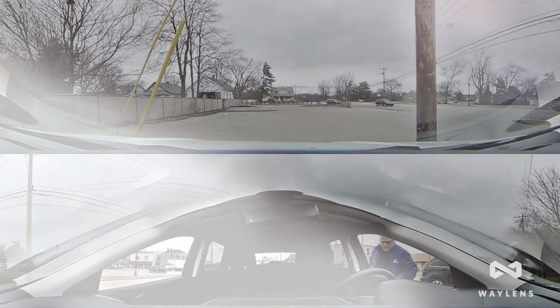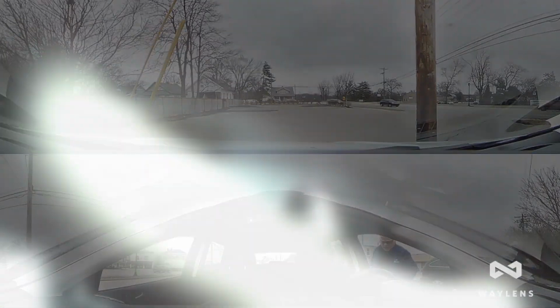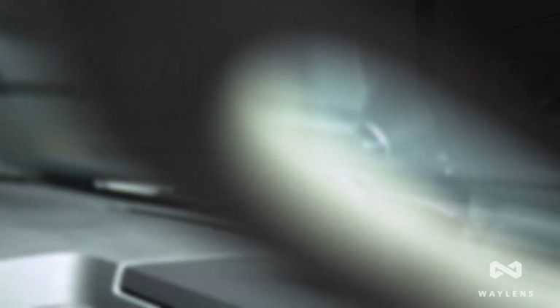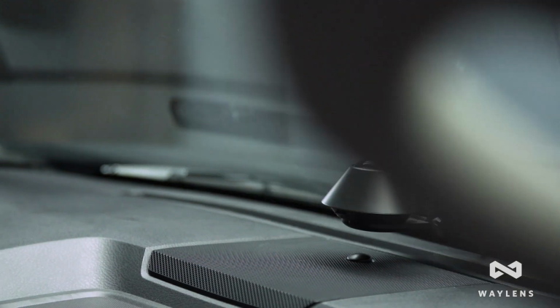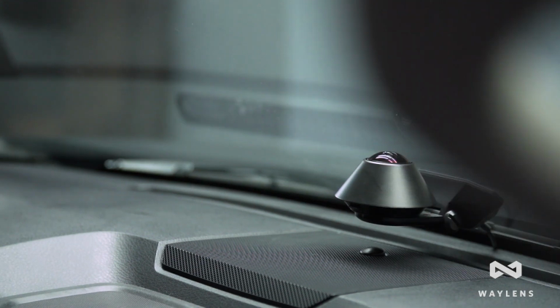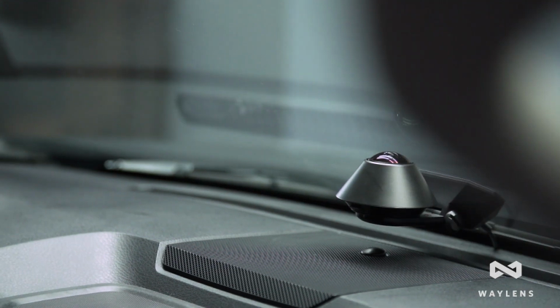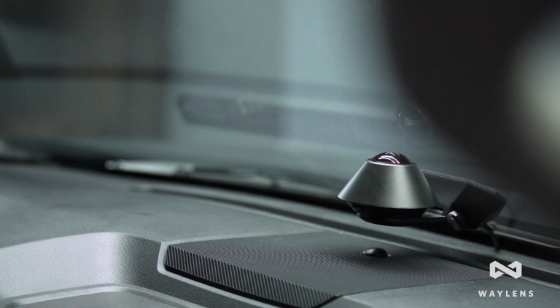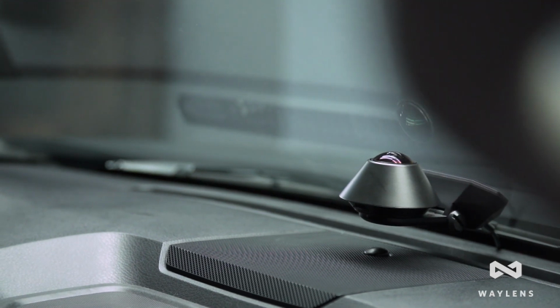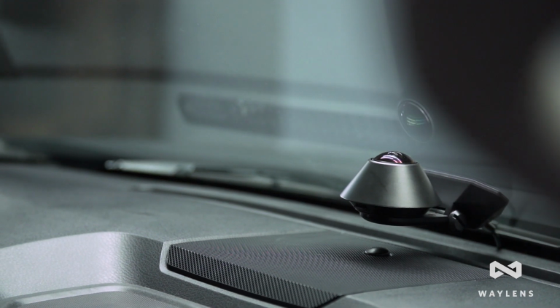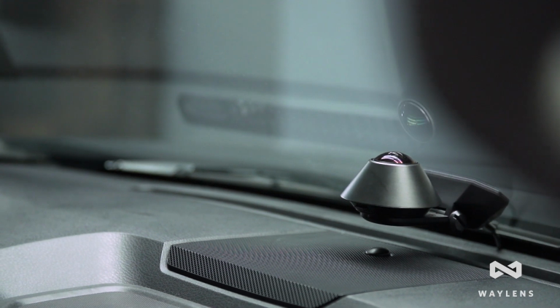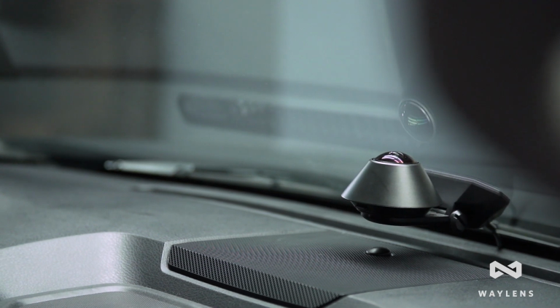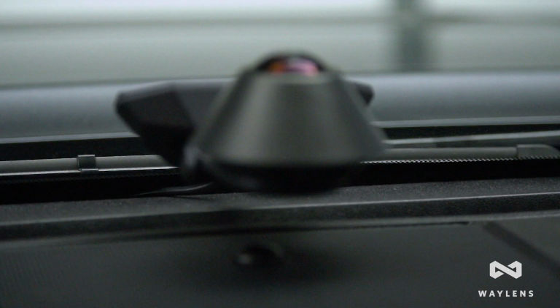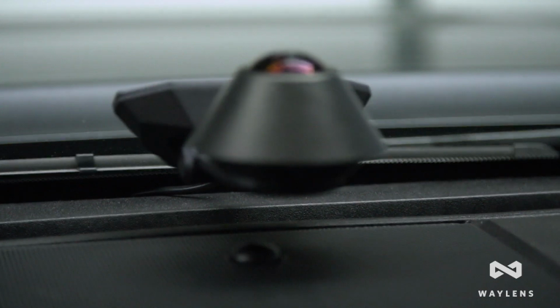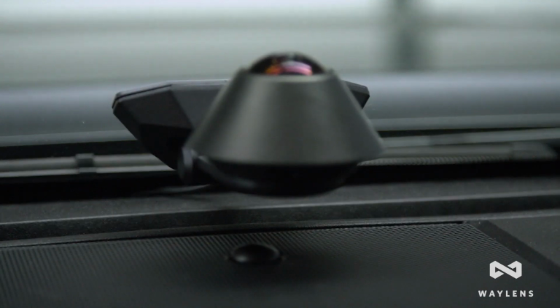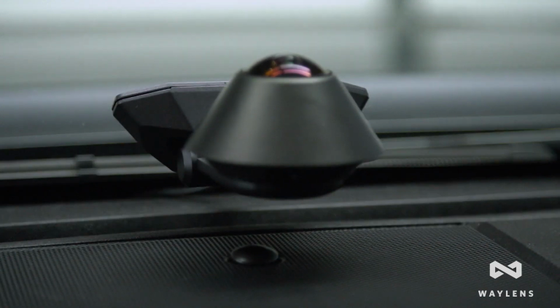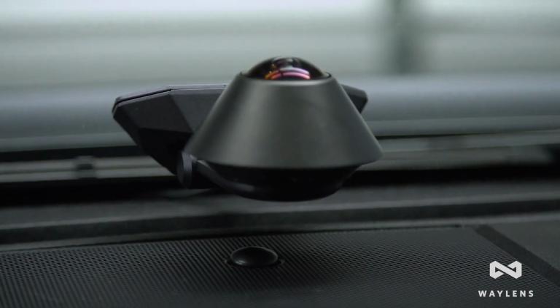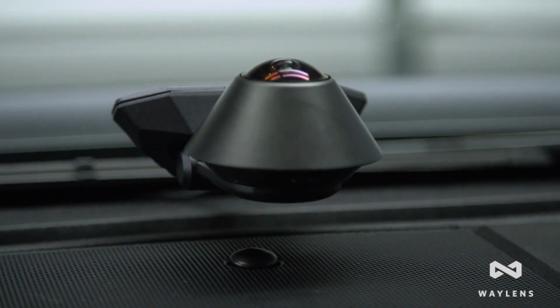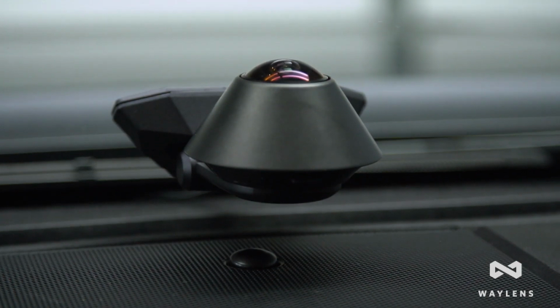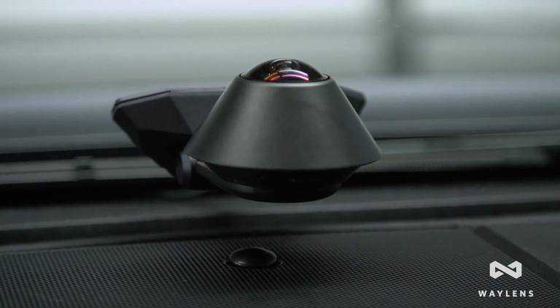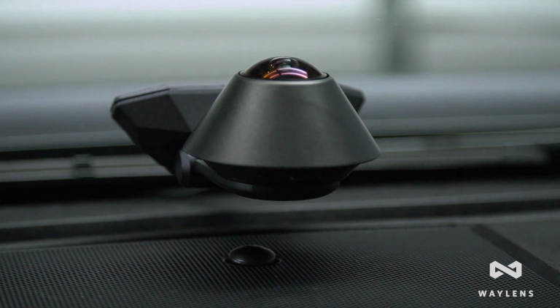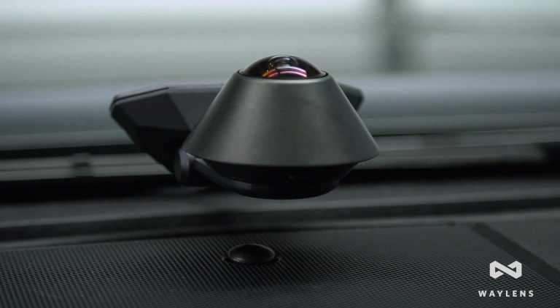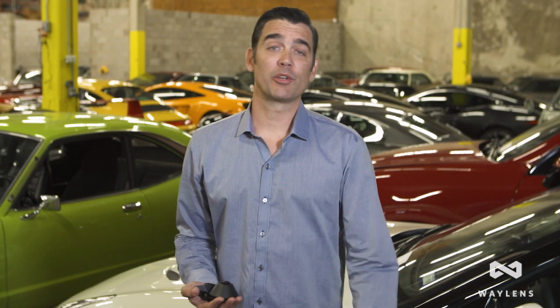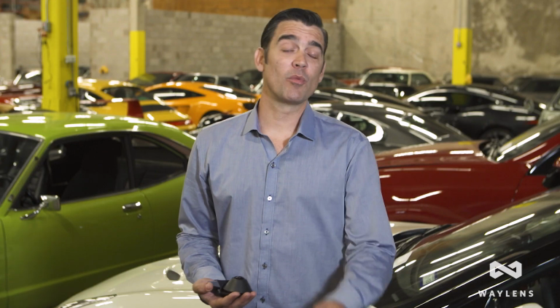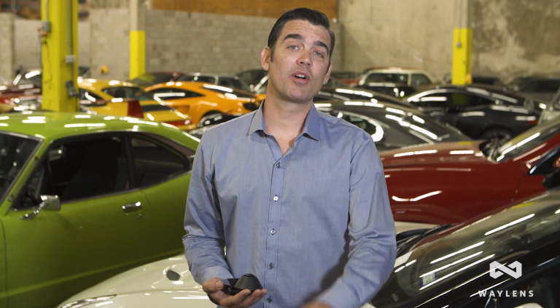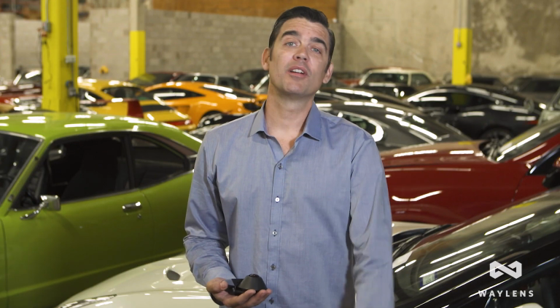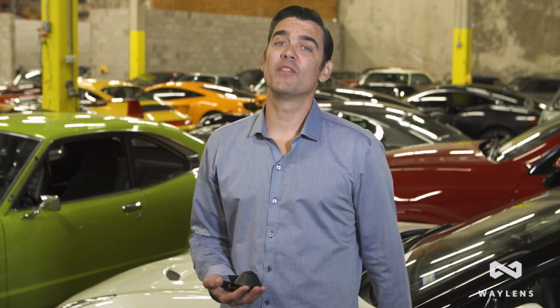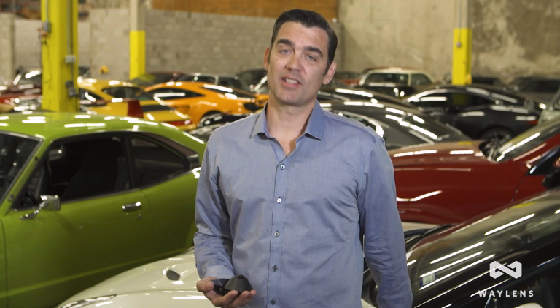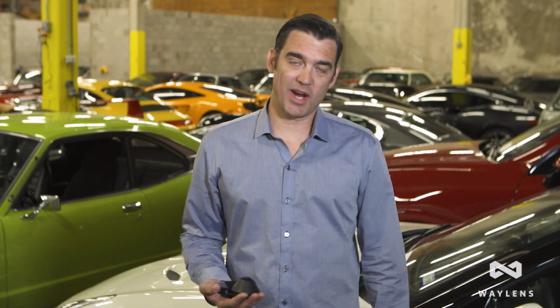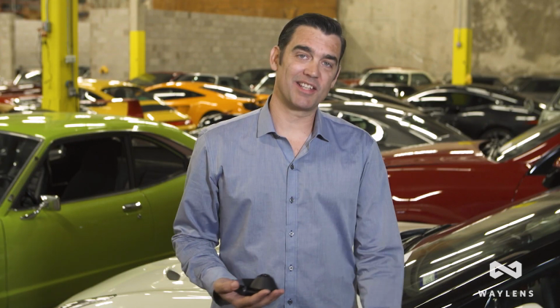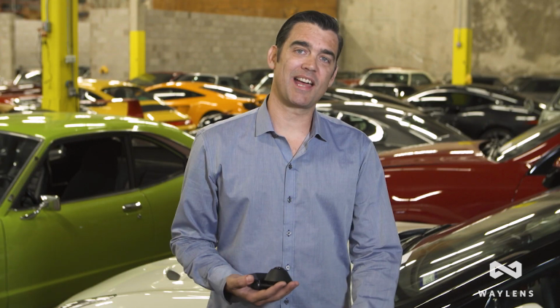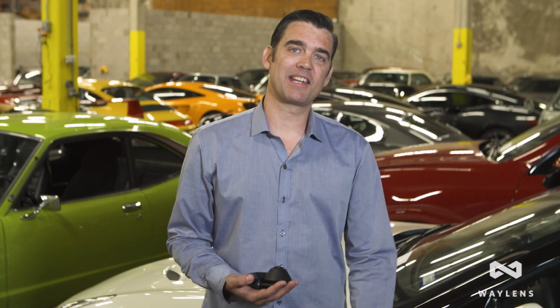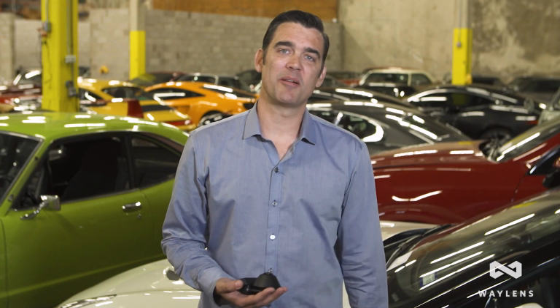The Secure360 Wi-Fi camera is available now. To learn more, visit Waylens.com.